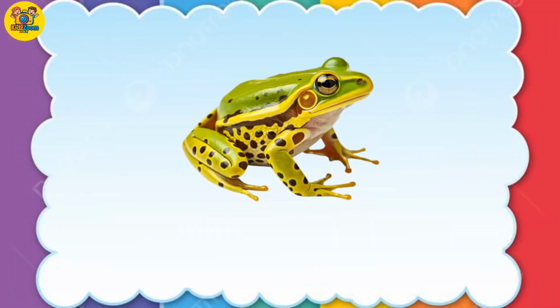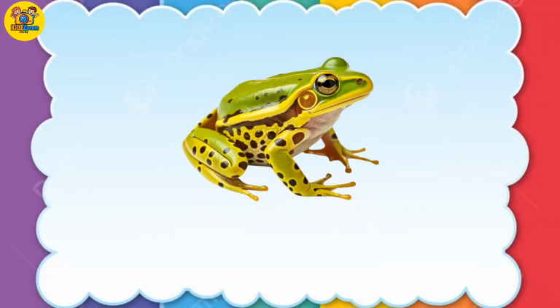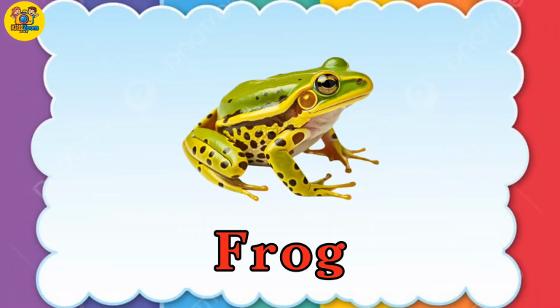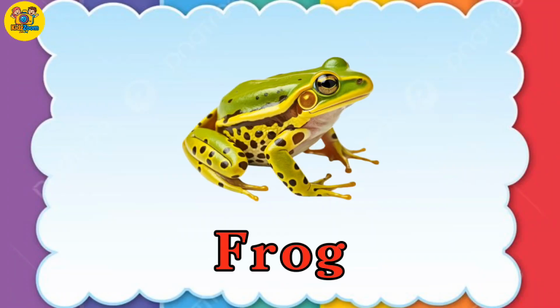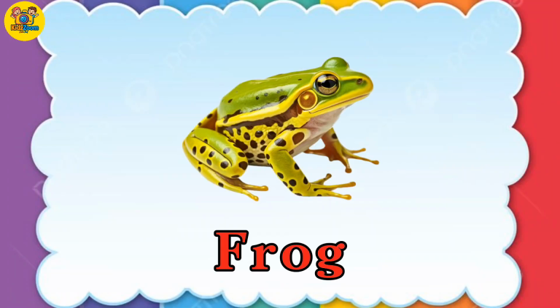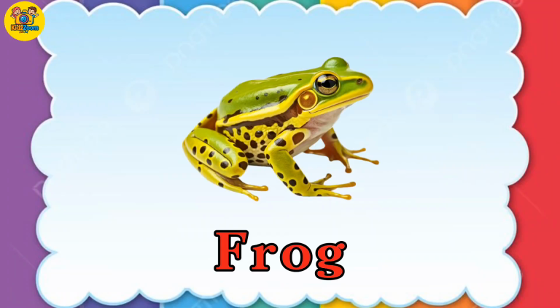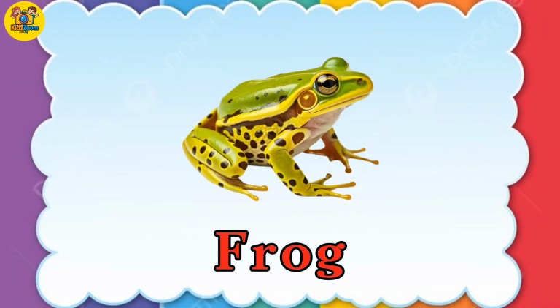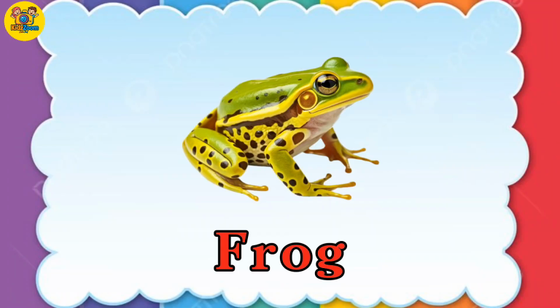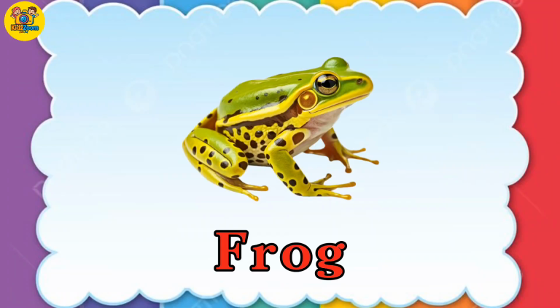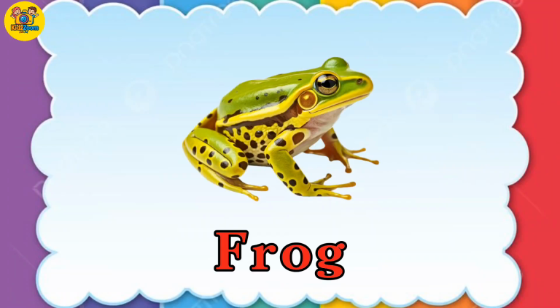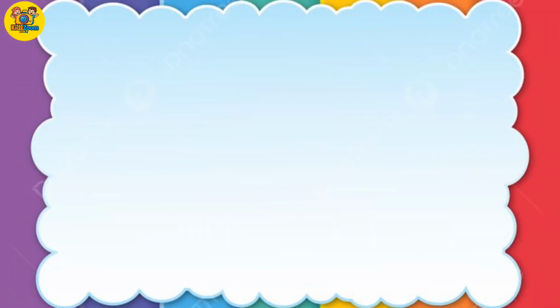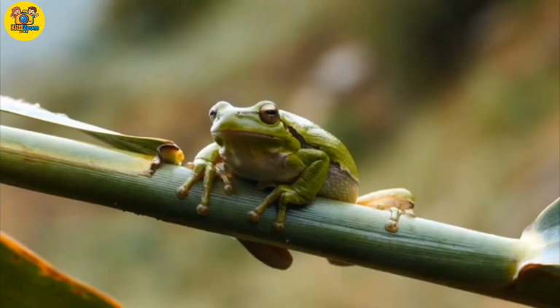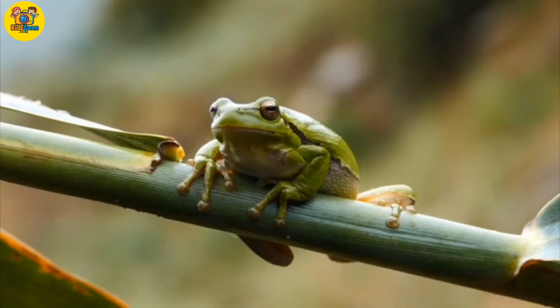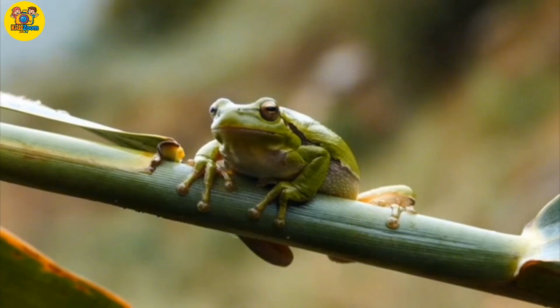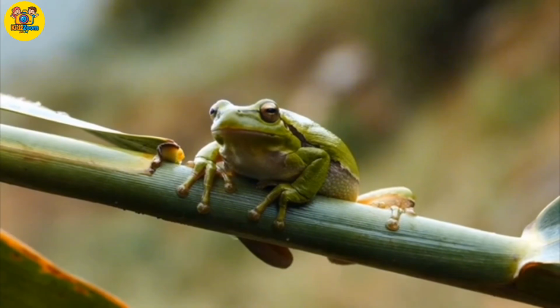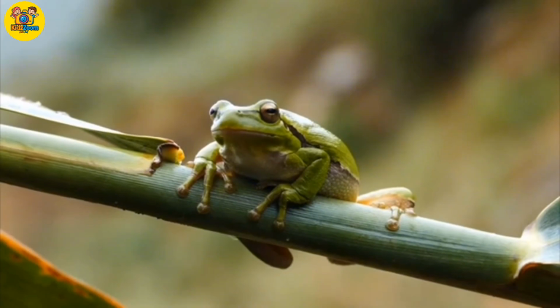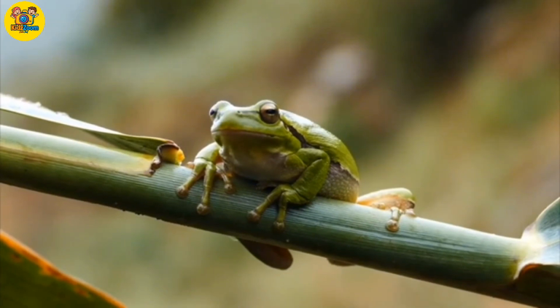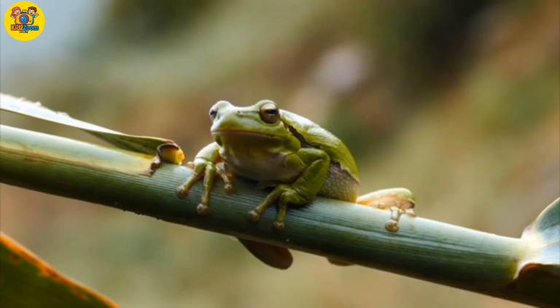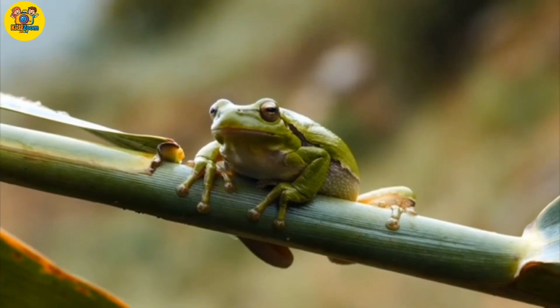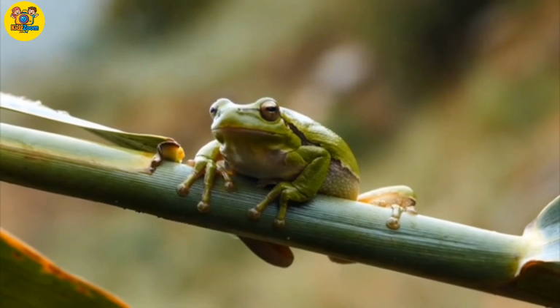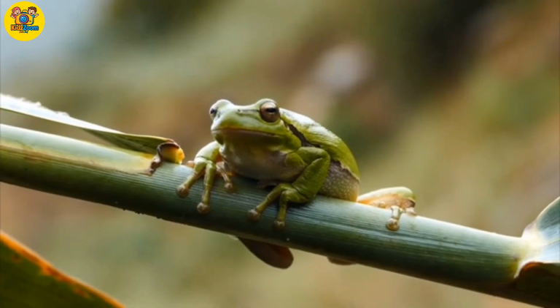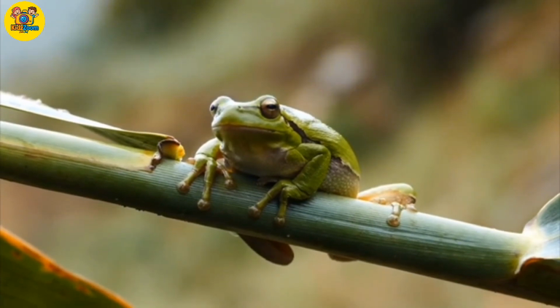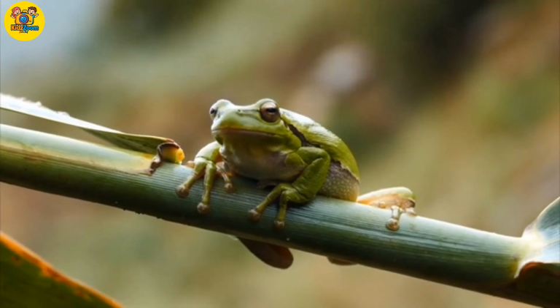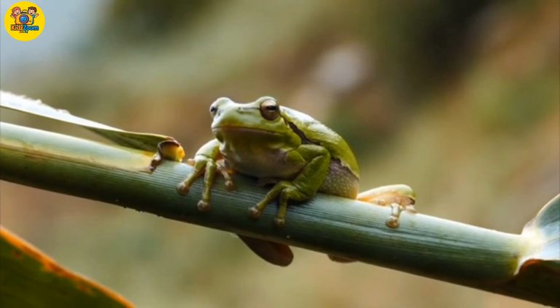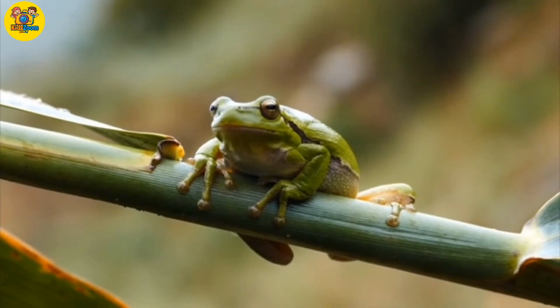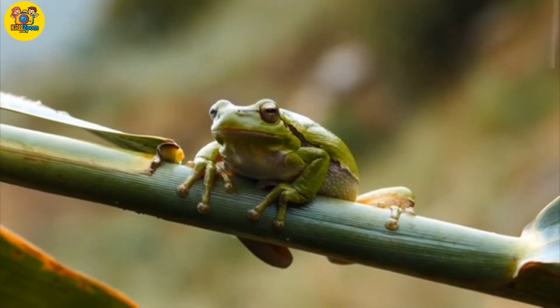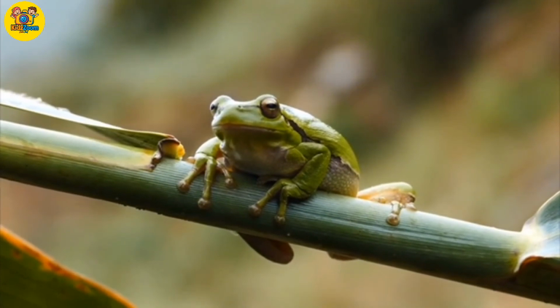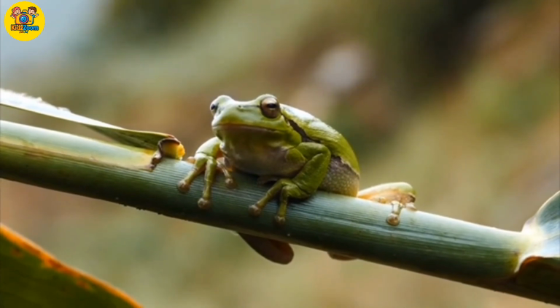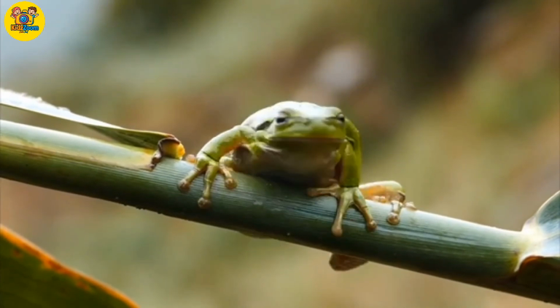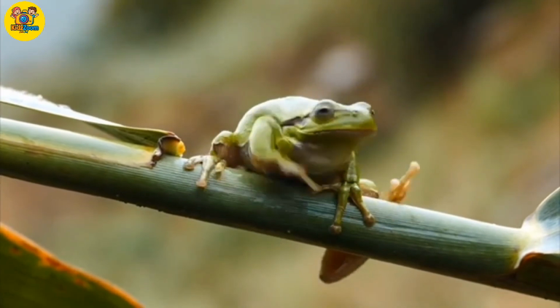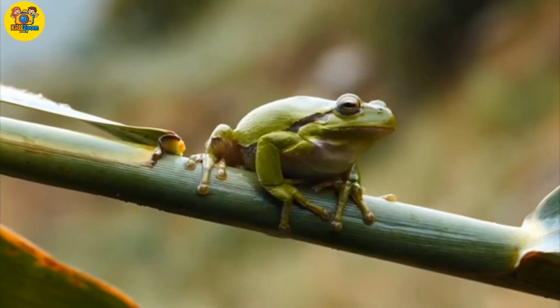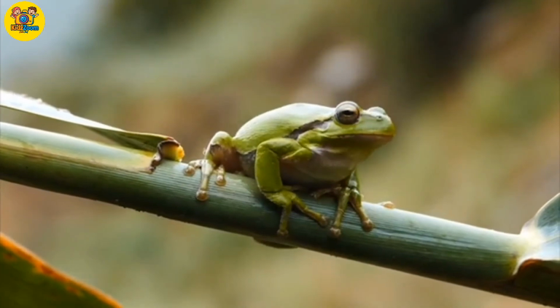Frog. Frogs are bouncy amphibians that live in water and on land.